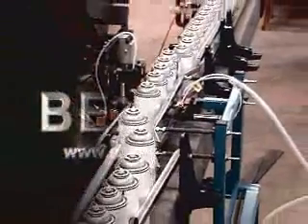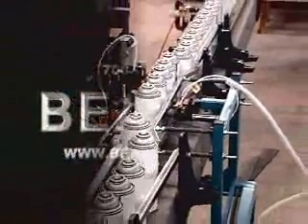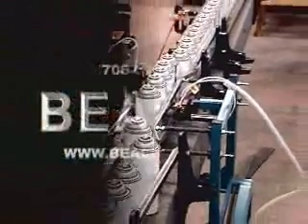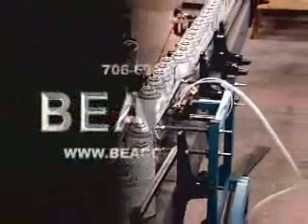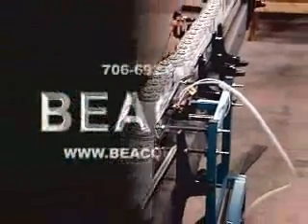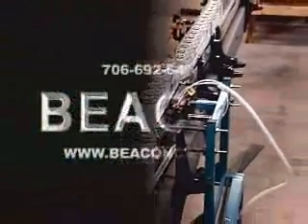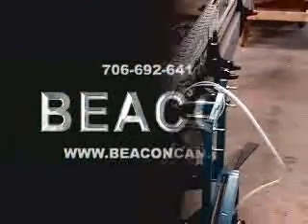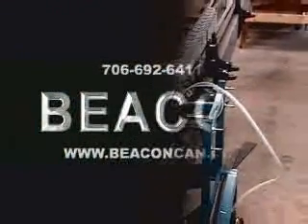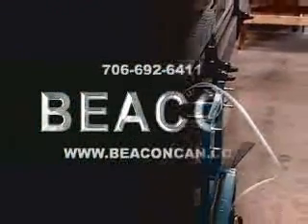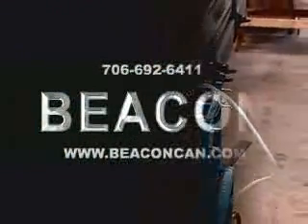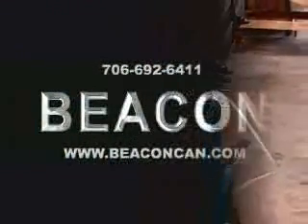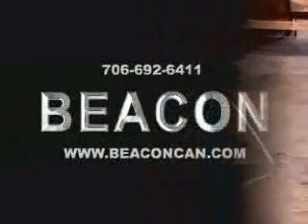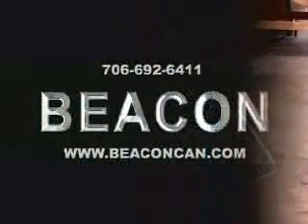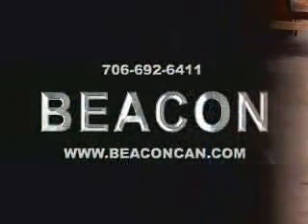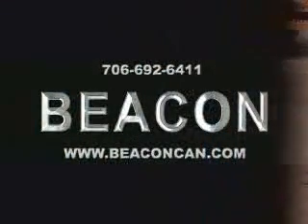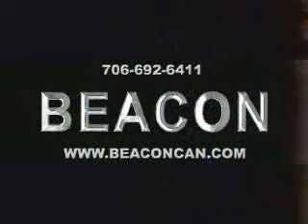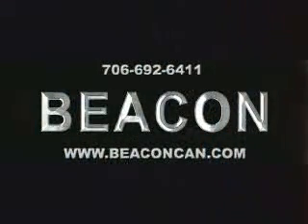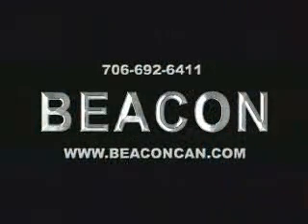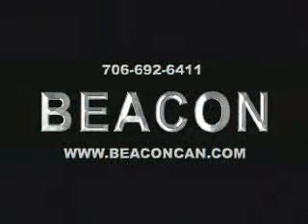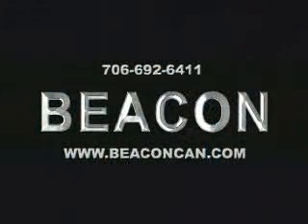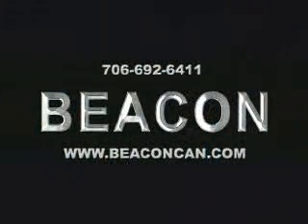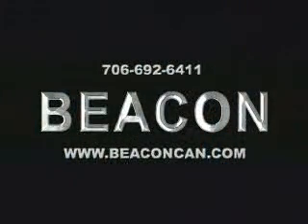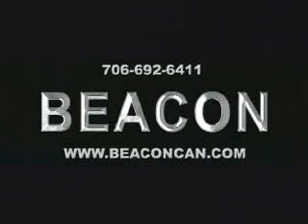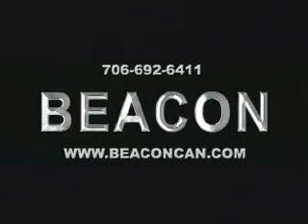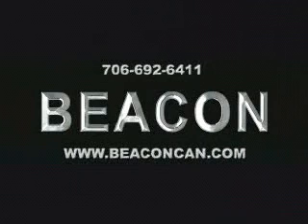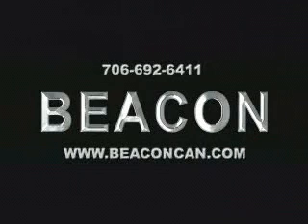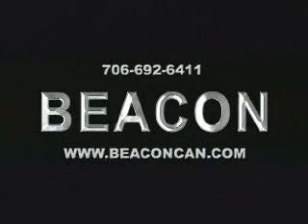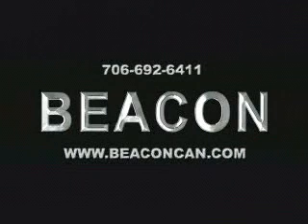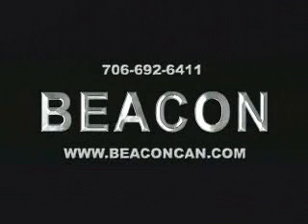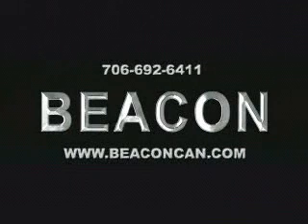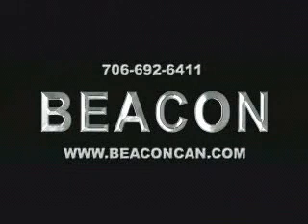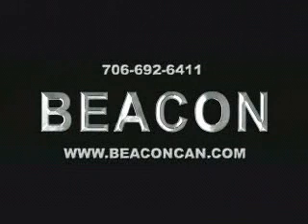For more information on the Beacon Vertical Tube Taper, please contact us by phone or visit our website.